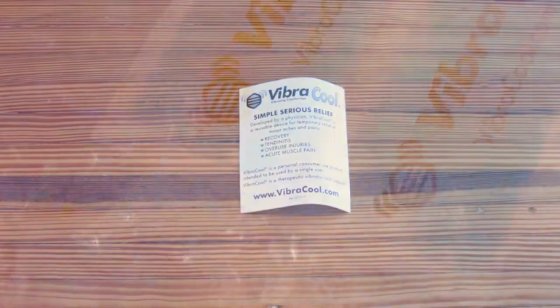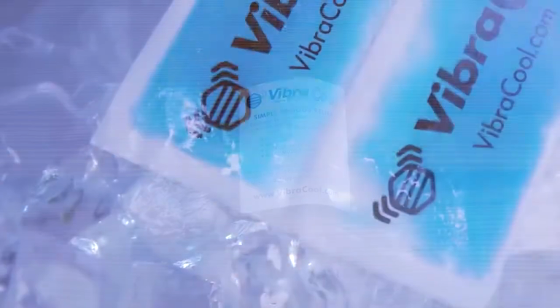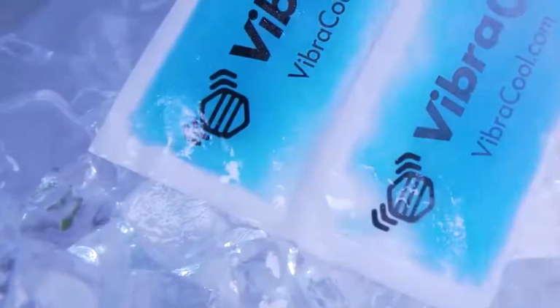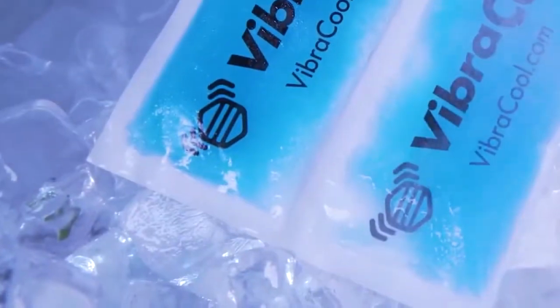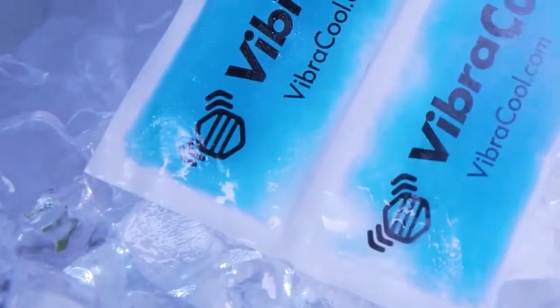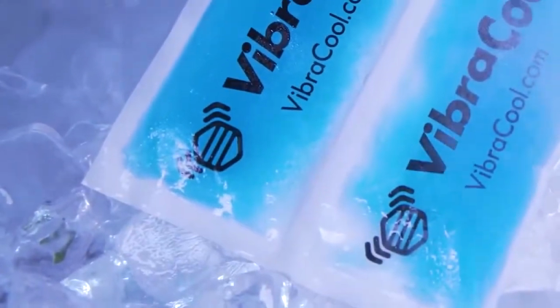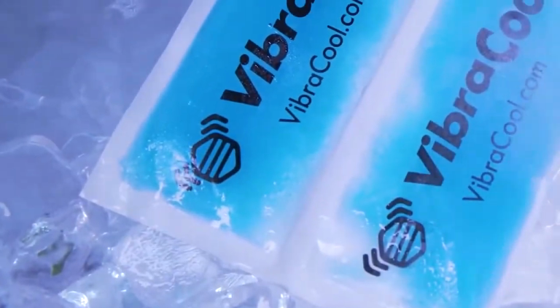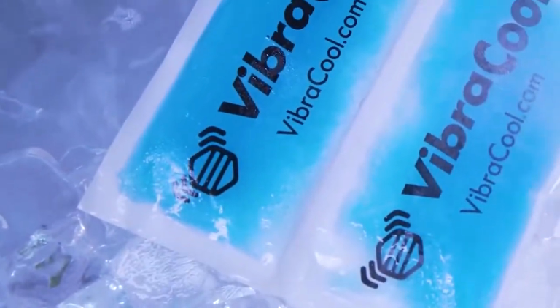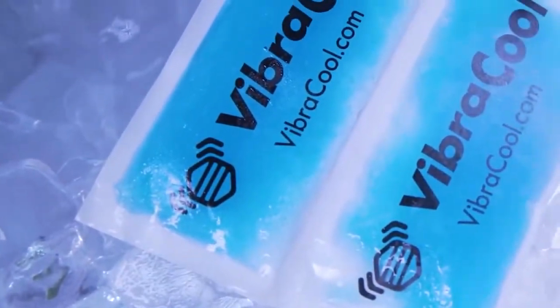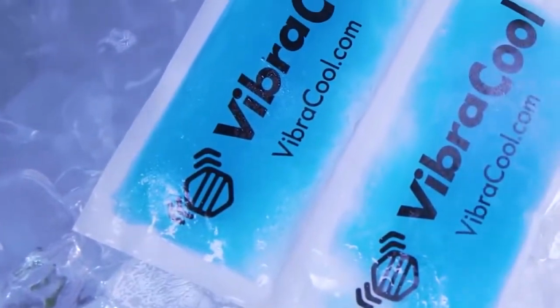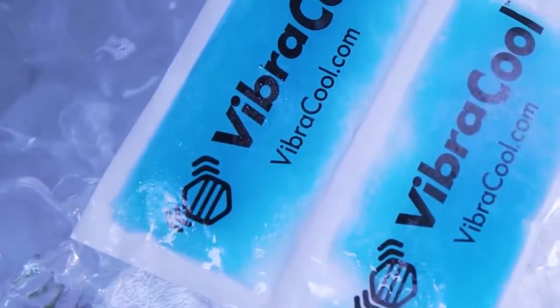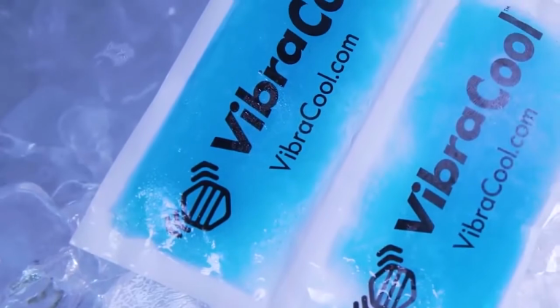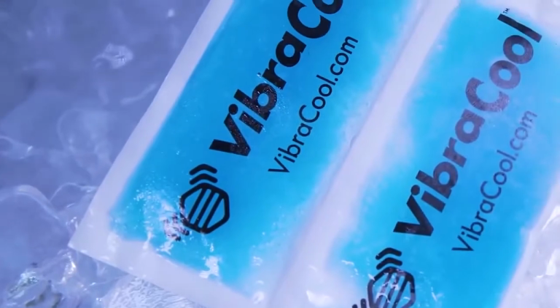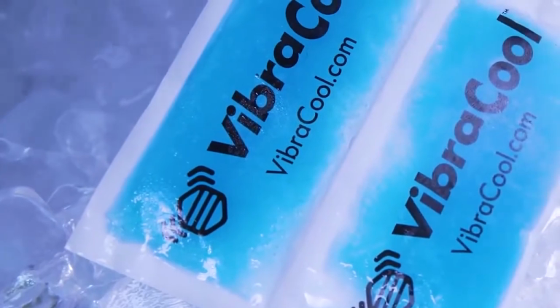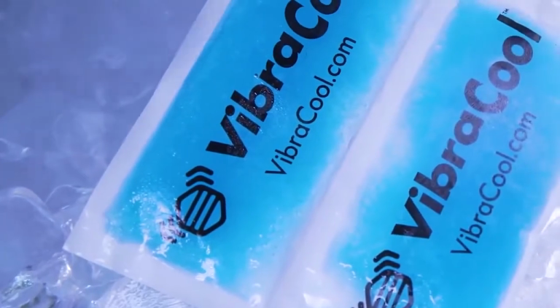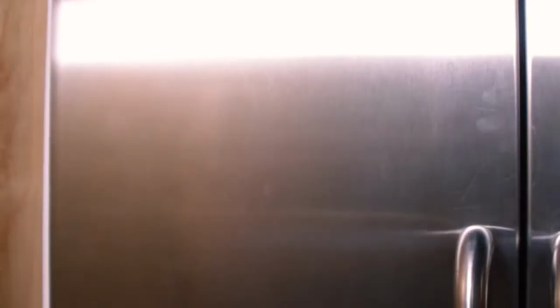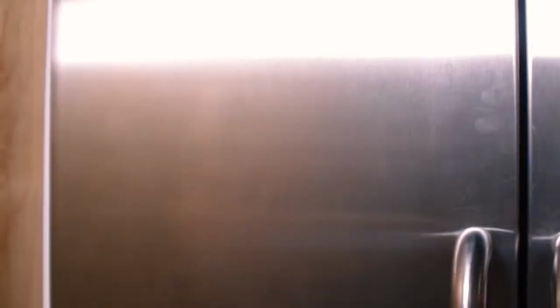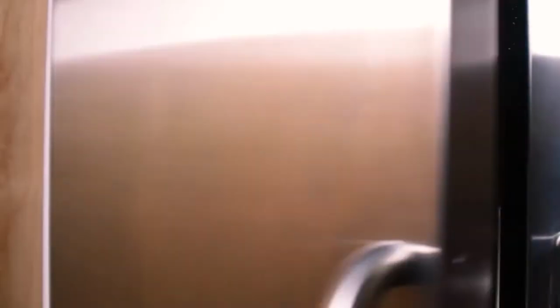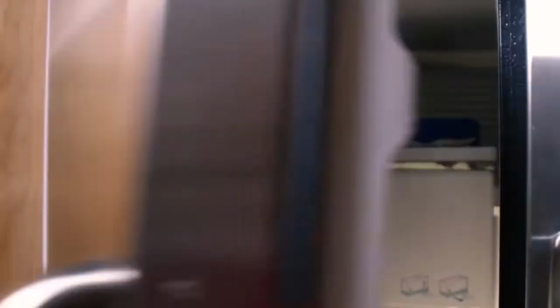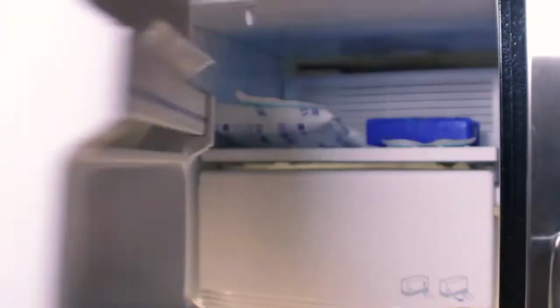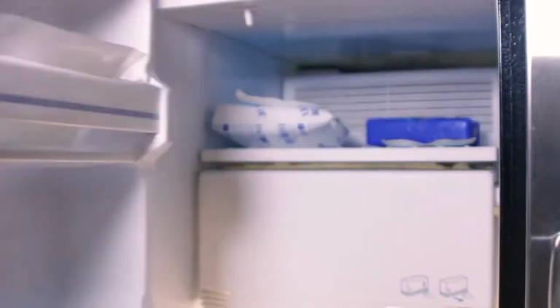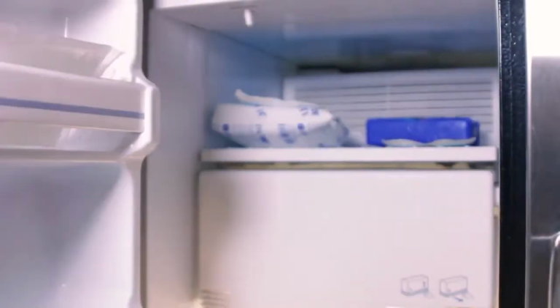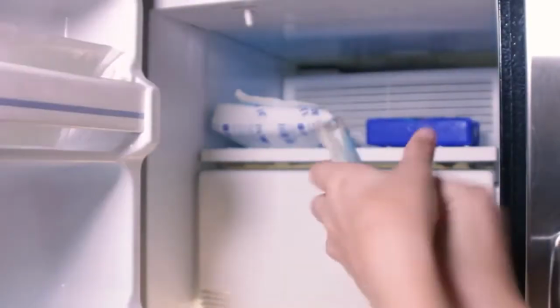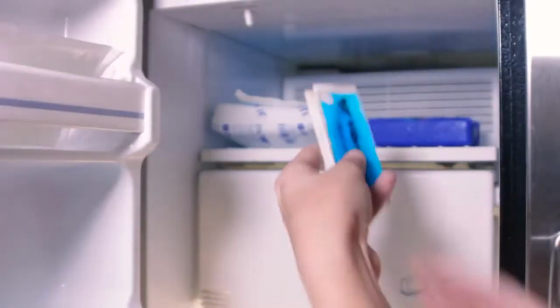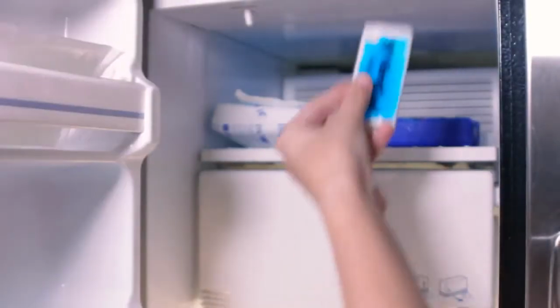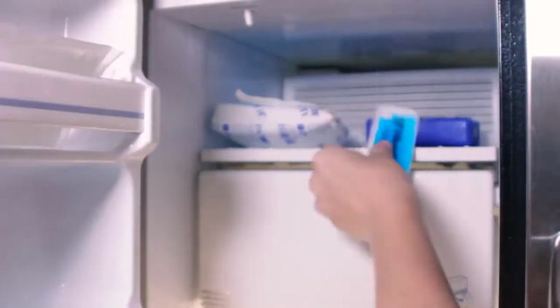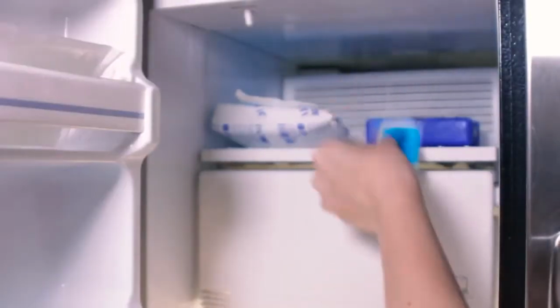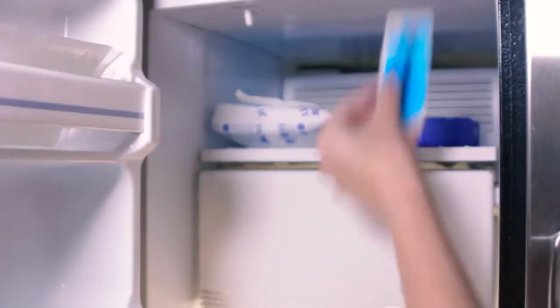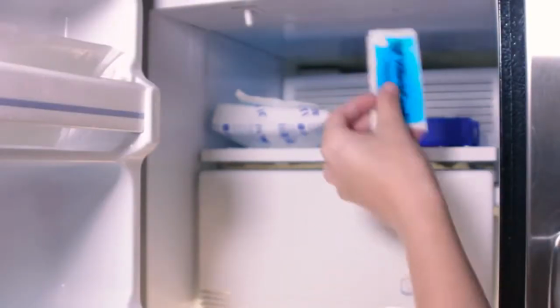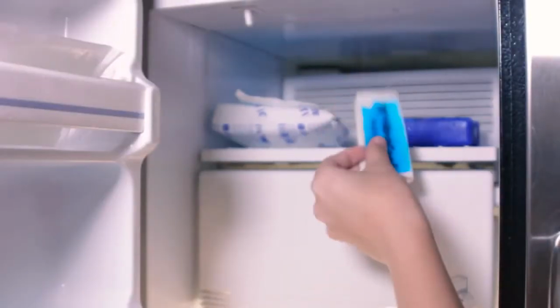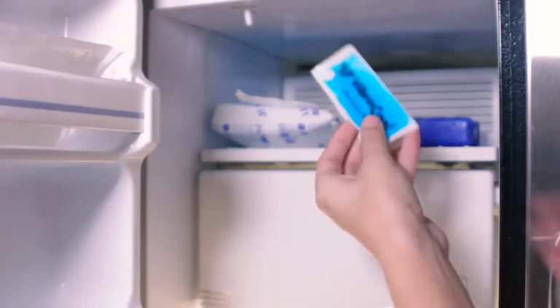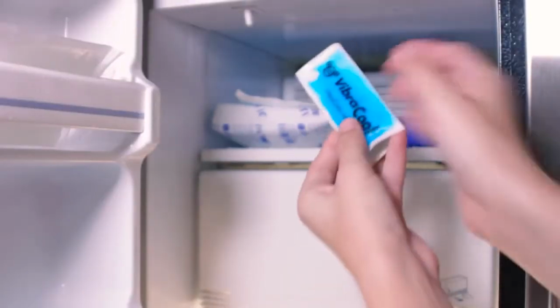Before using VibraCool, the ice melts after 20 minutes, so make sure the ice packs are frozen solid.